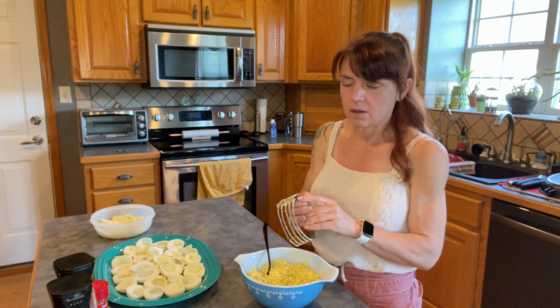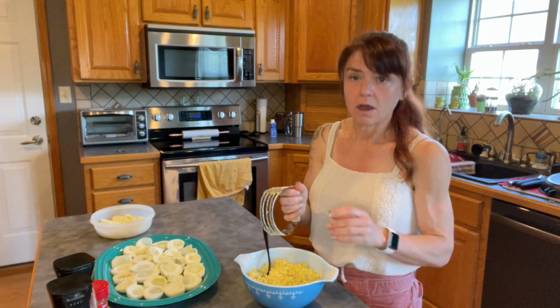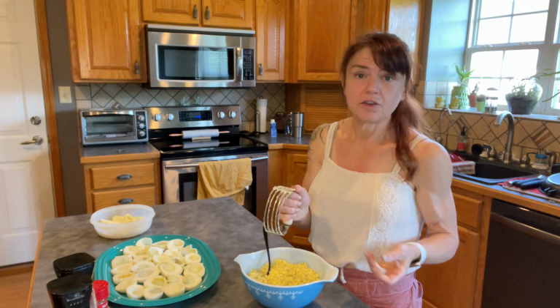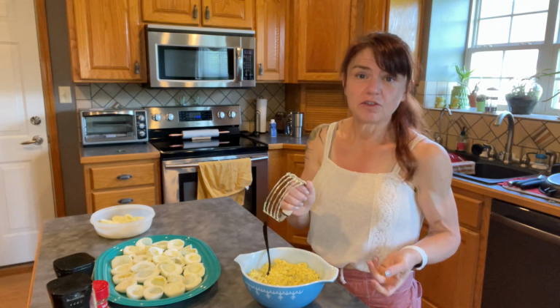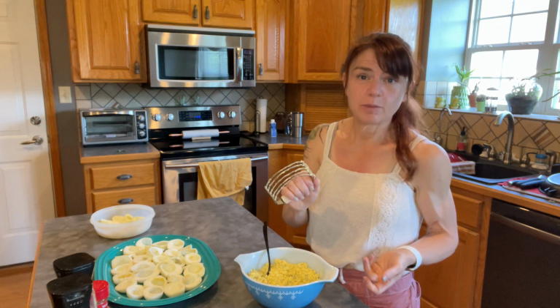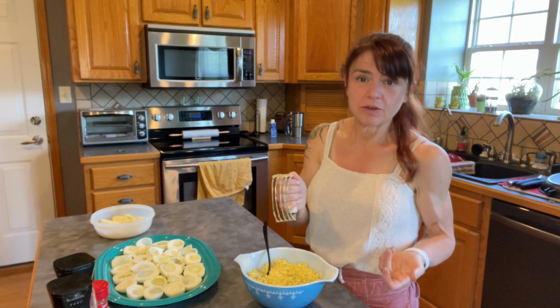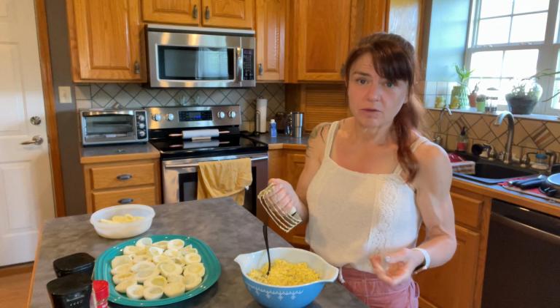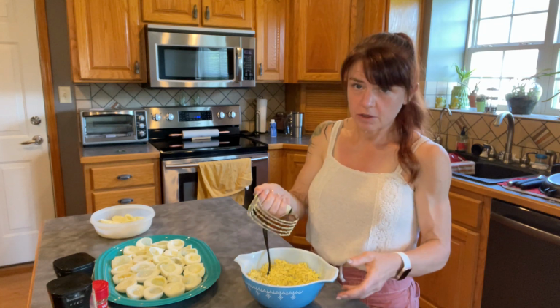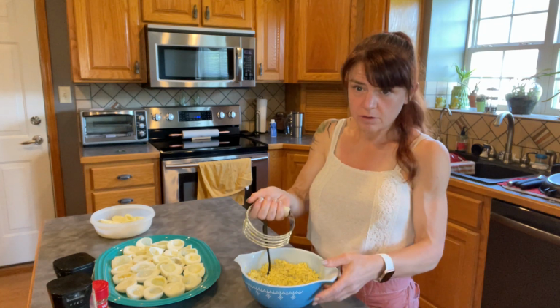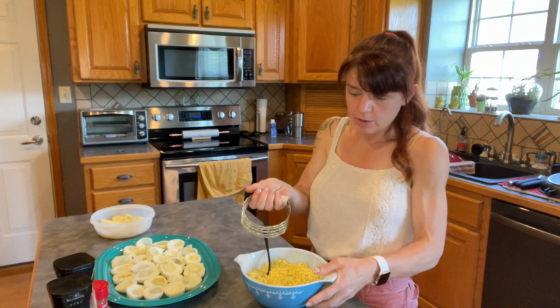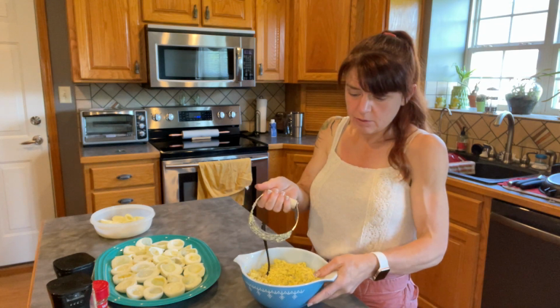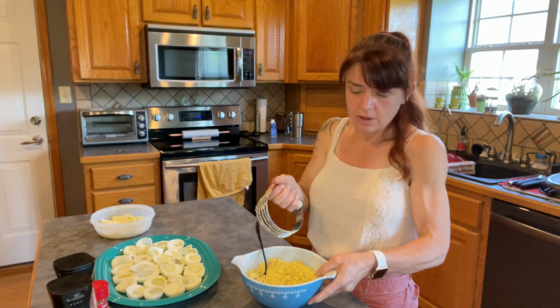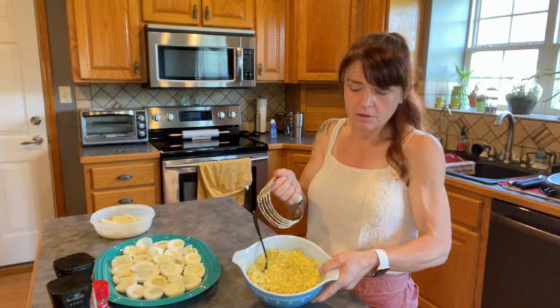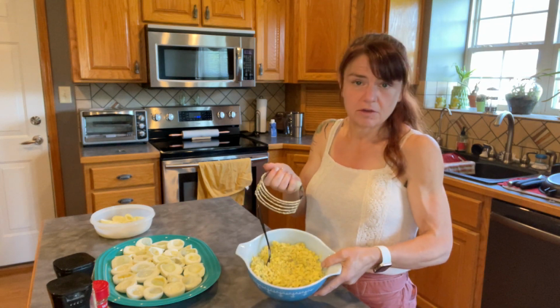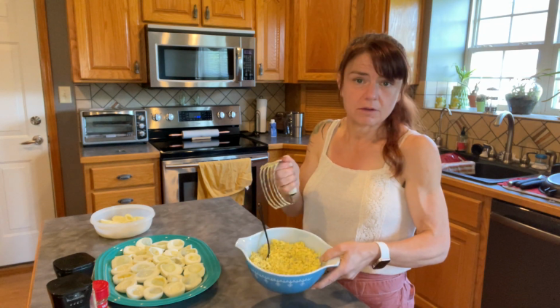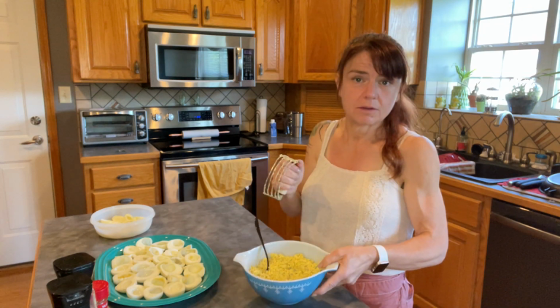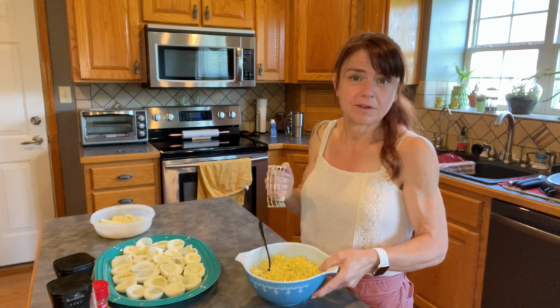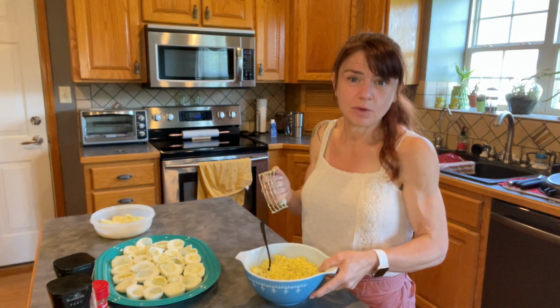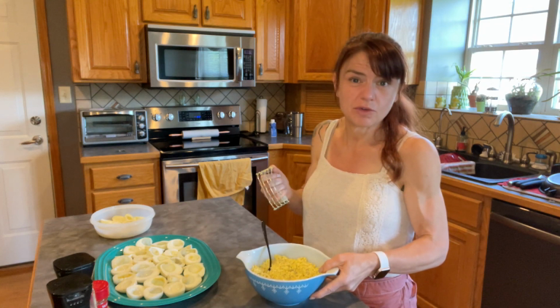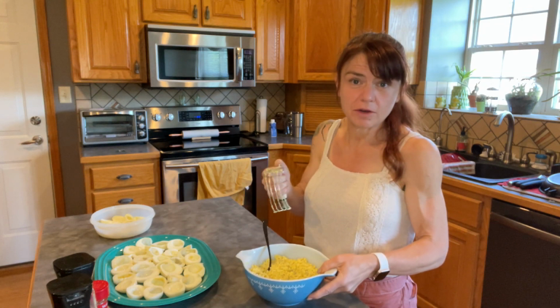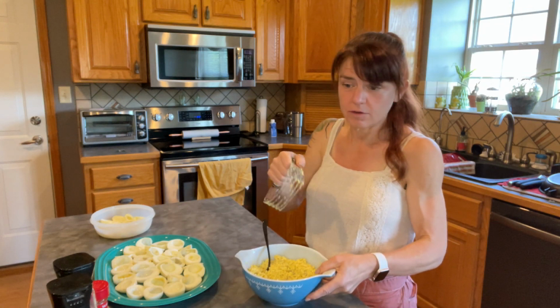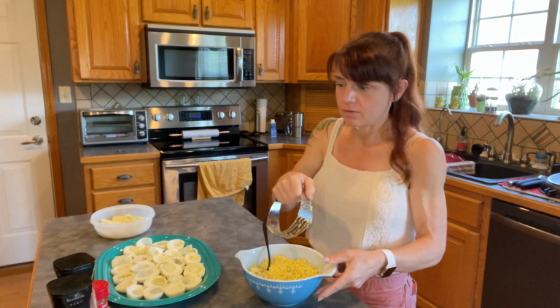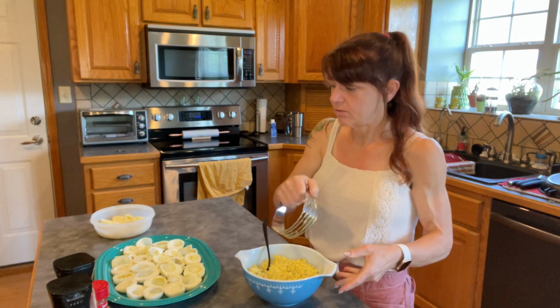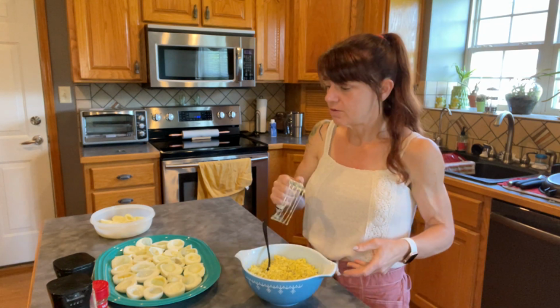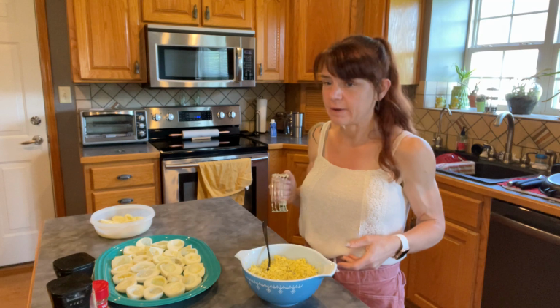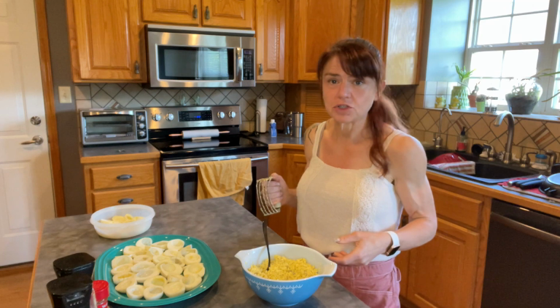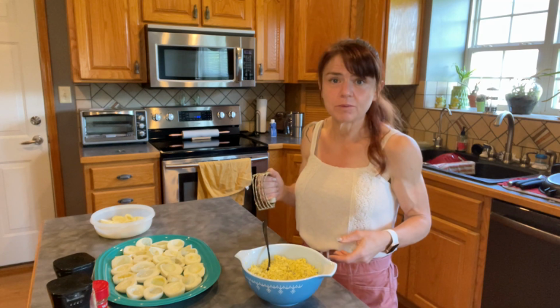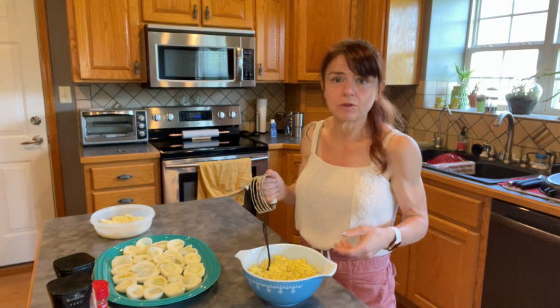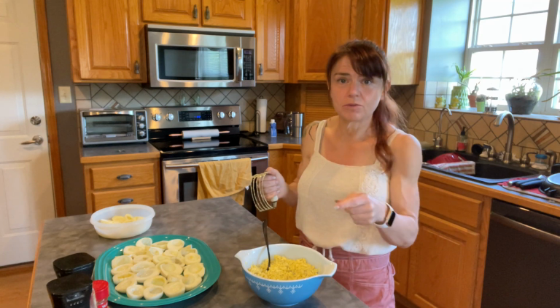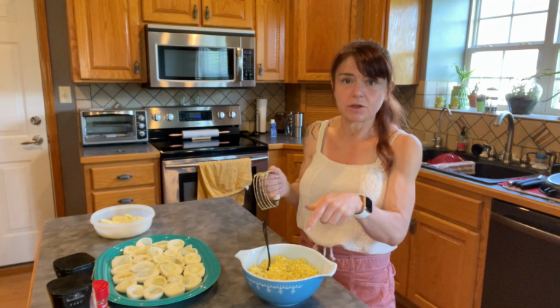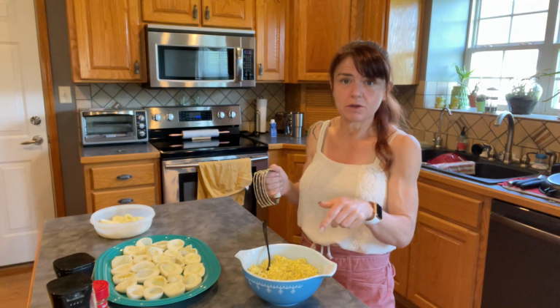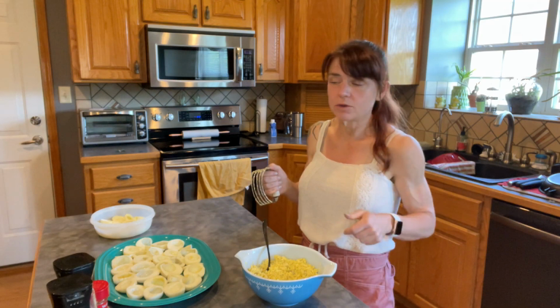I just used a pastry blender, by the way, because it works great to smash up the yolks.